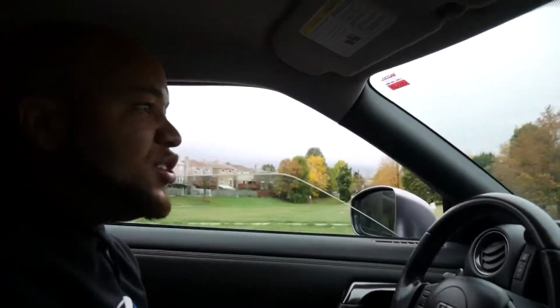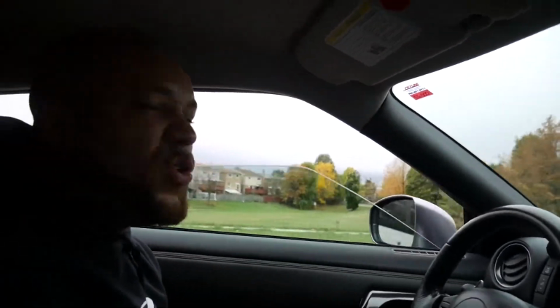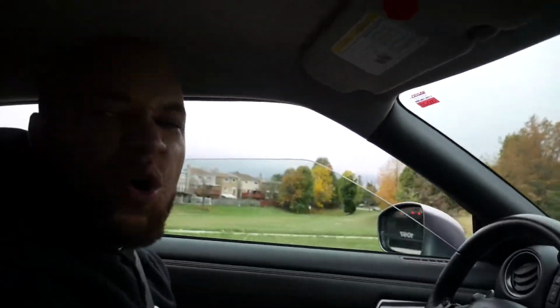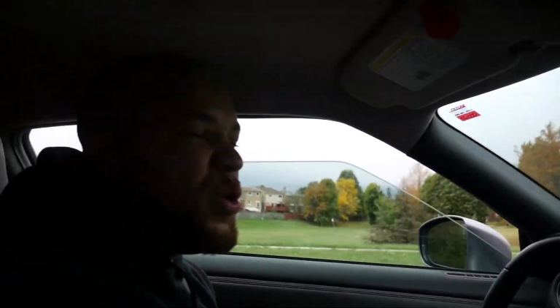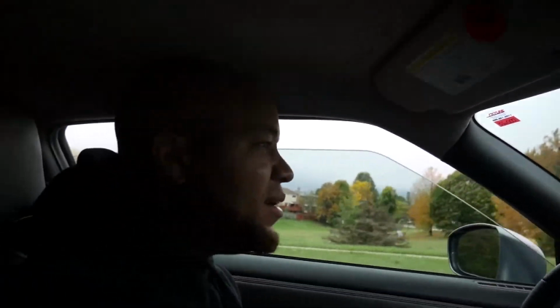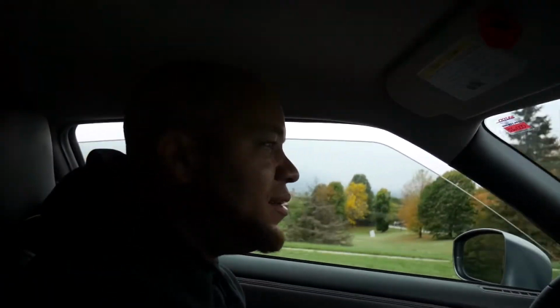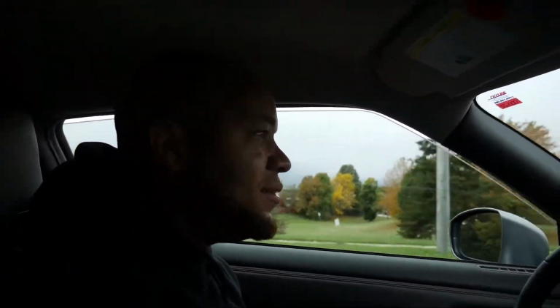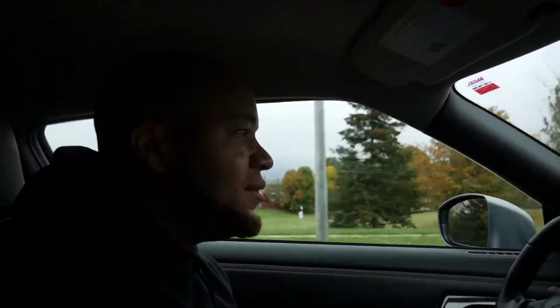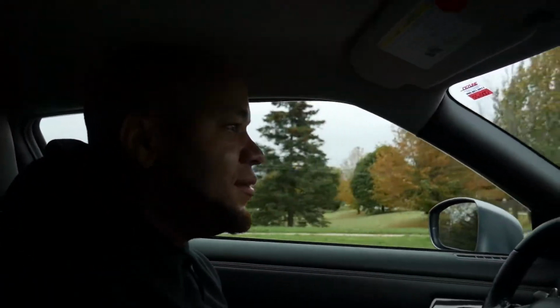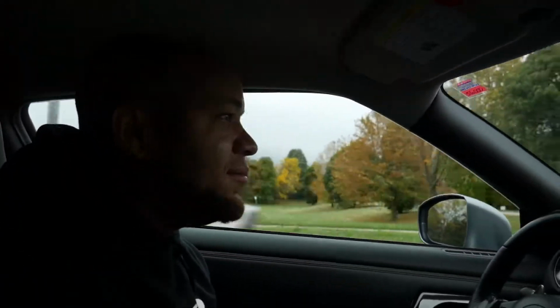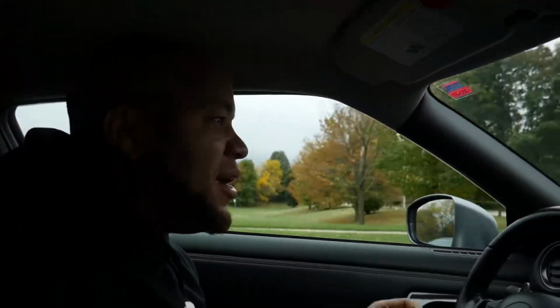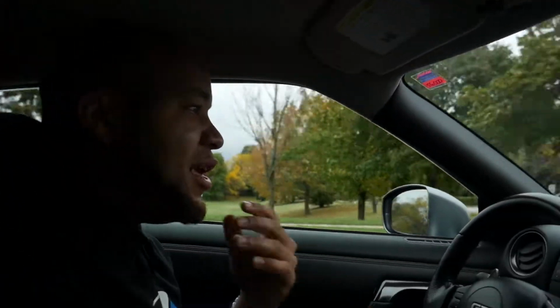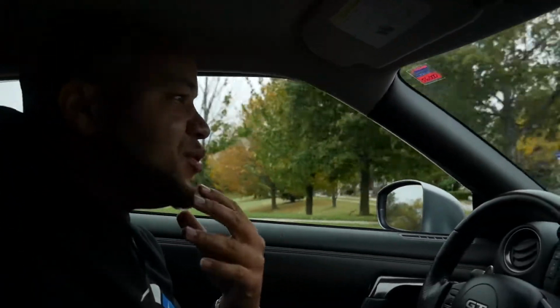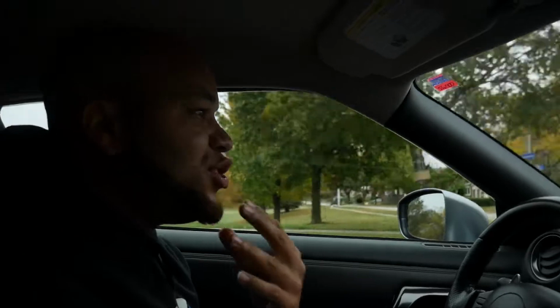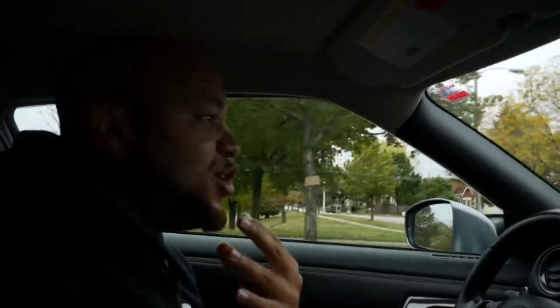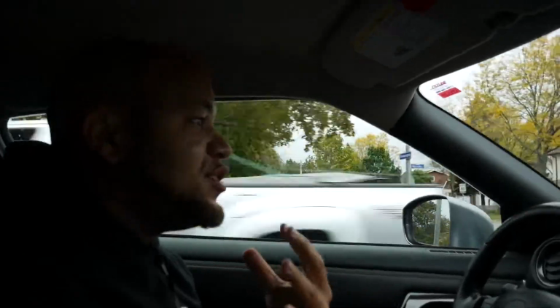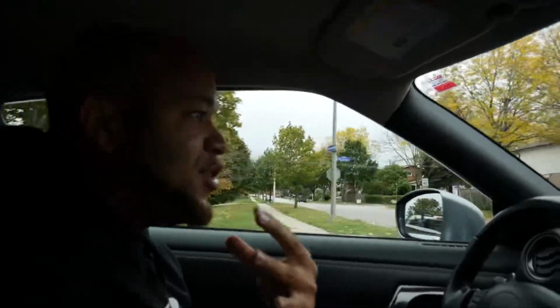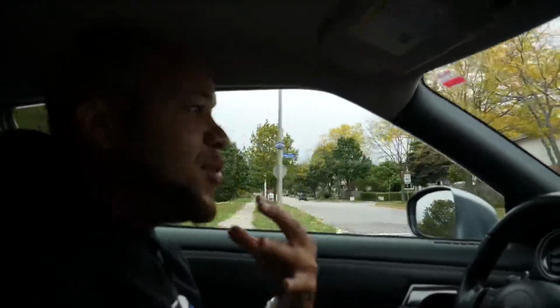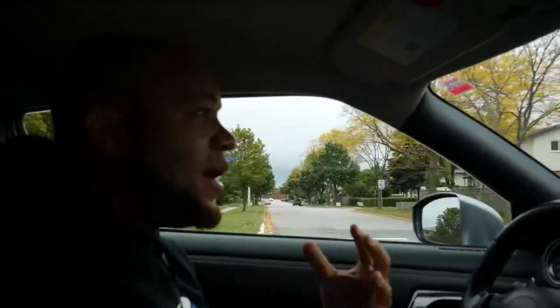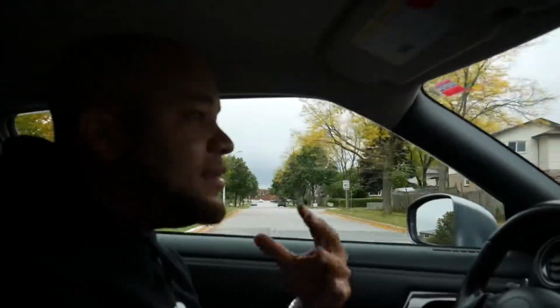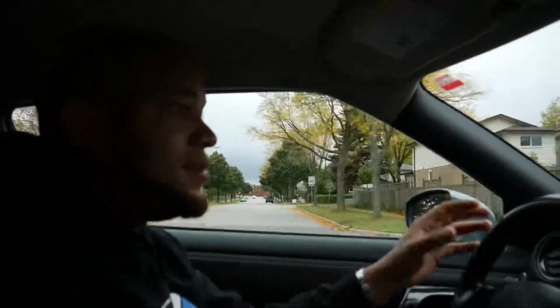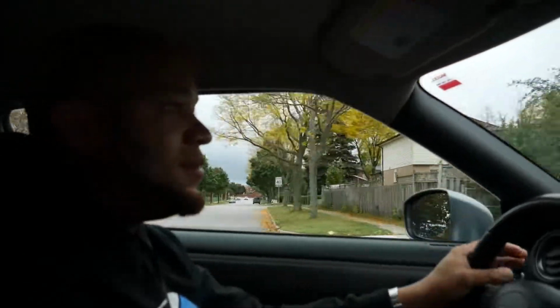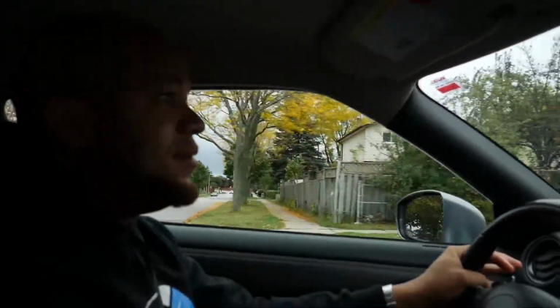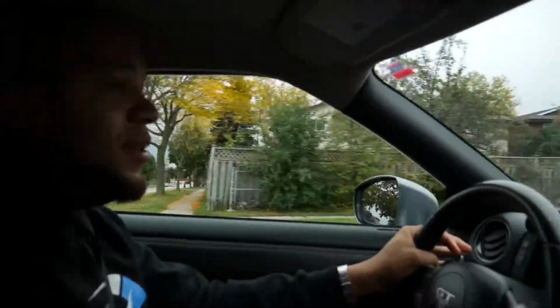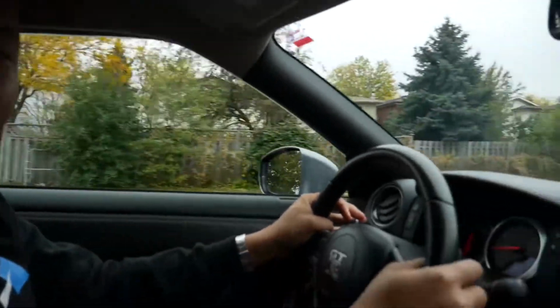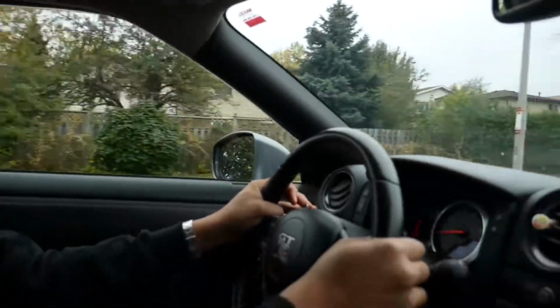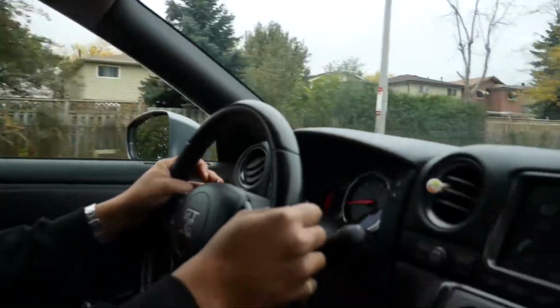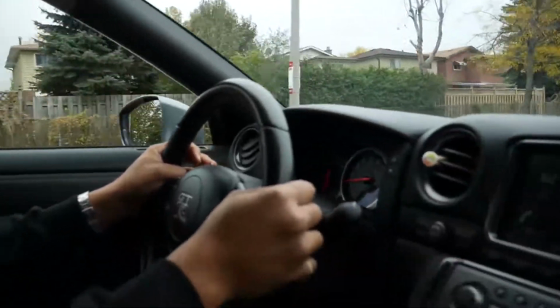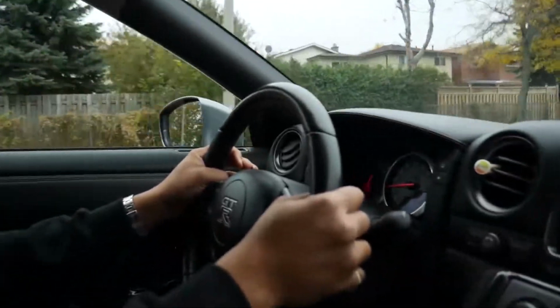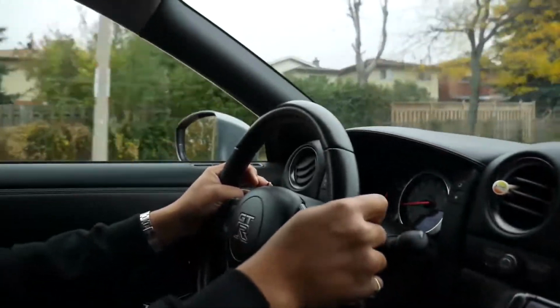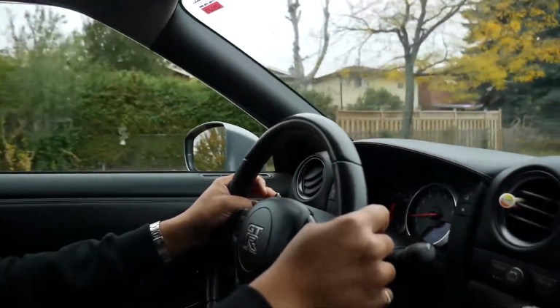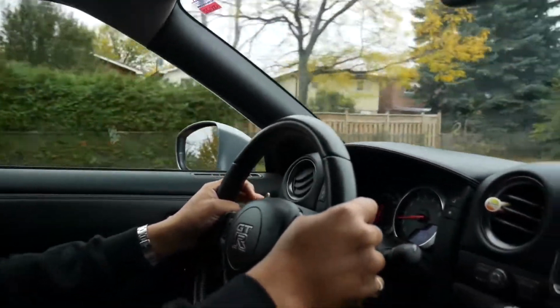Oh, it's so cold, man. My lips are starting to turn white — looking like a crackhead. It's so cold, man.